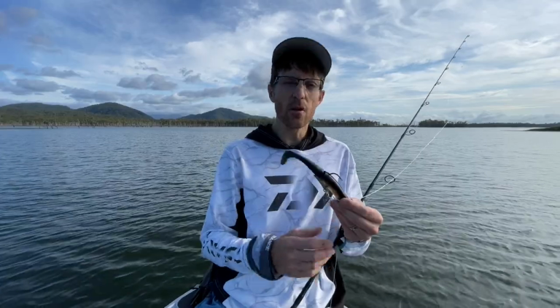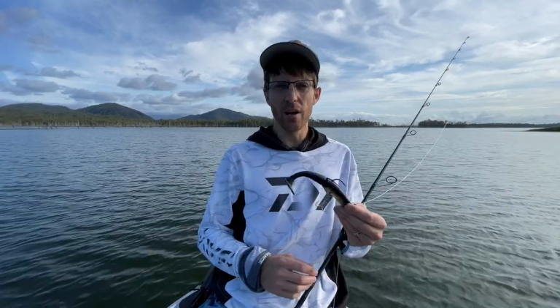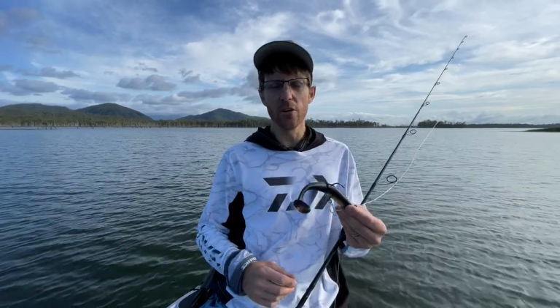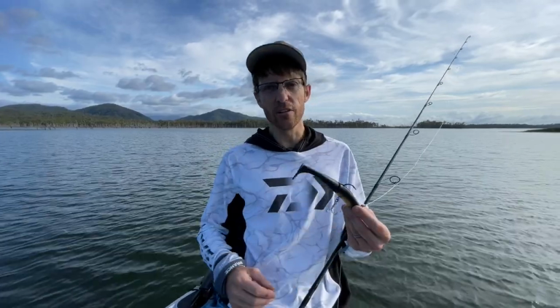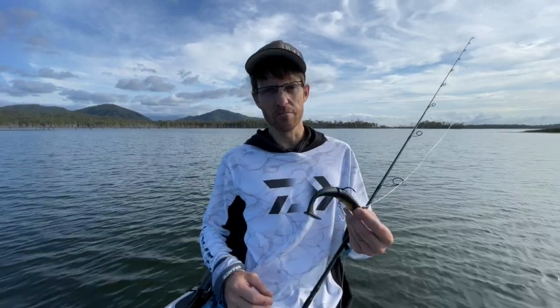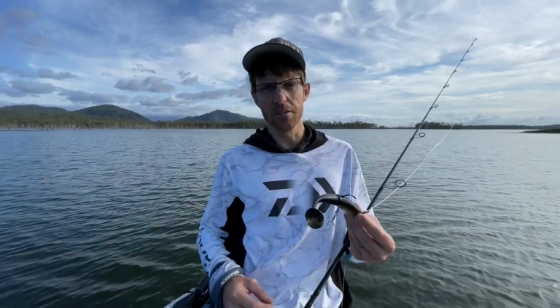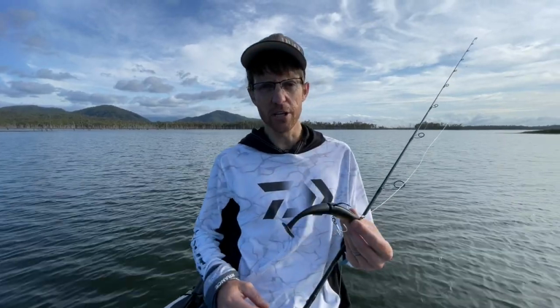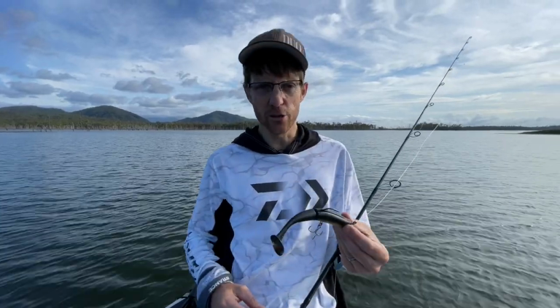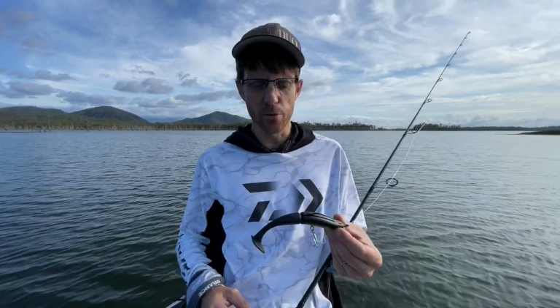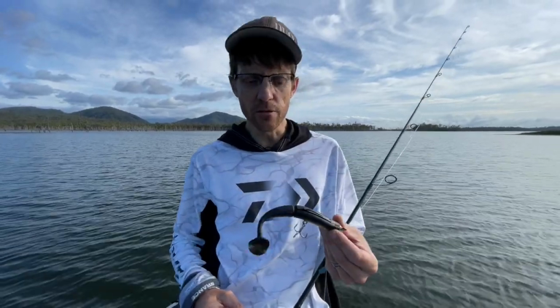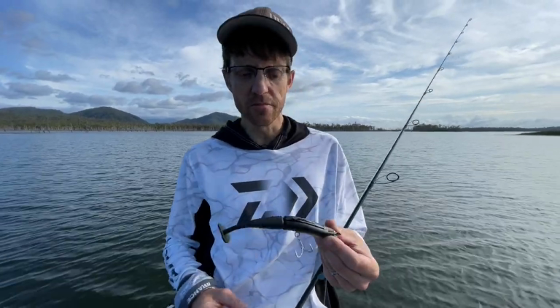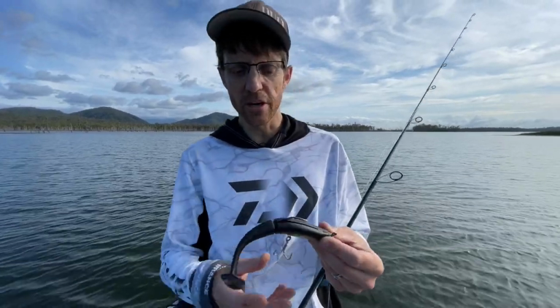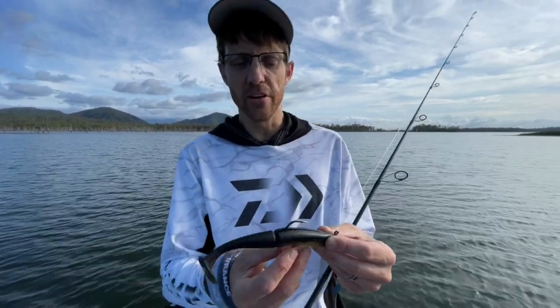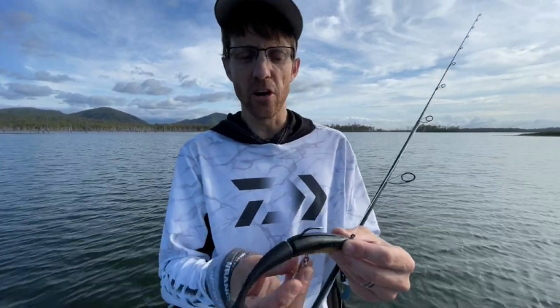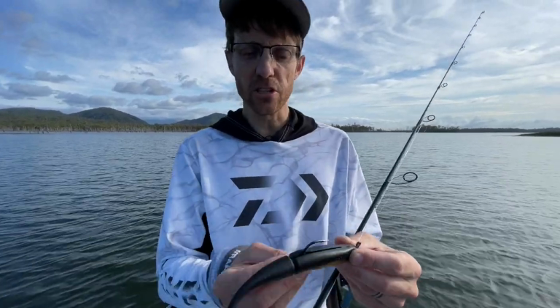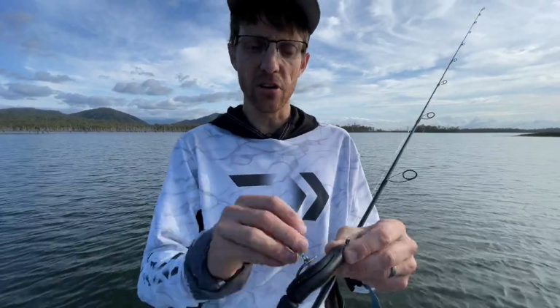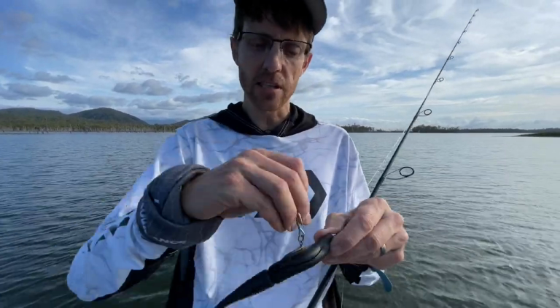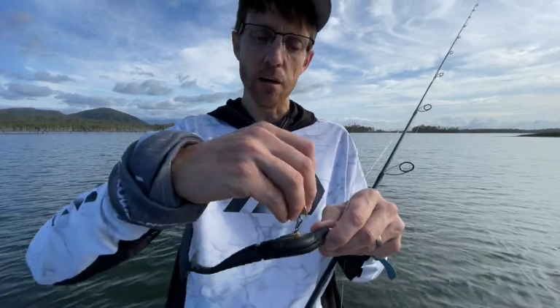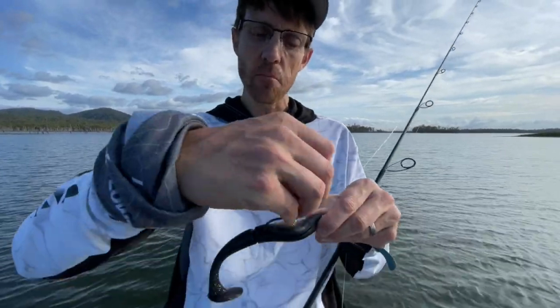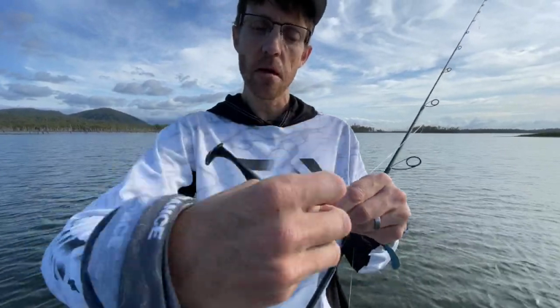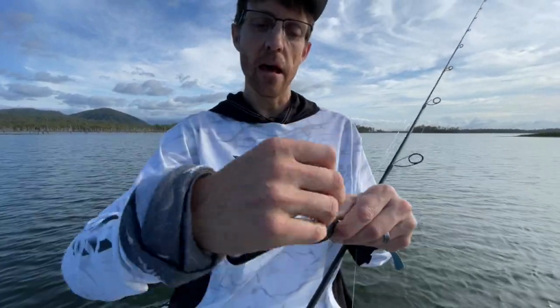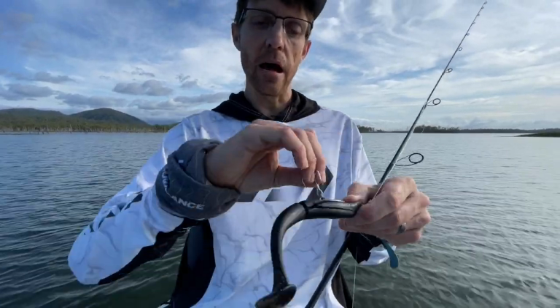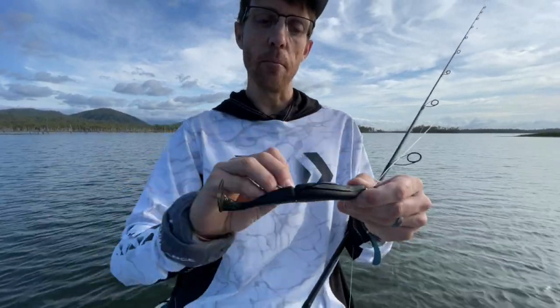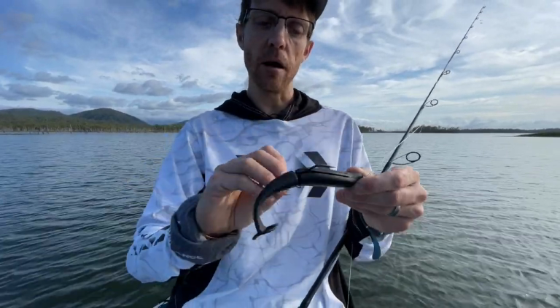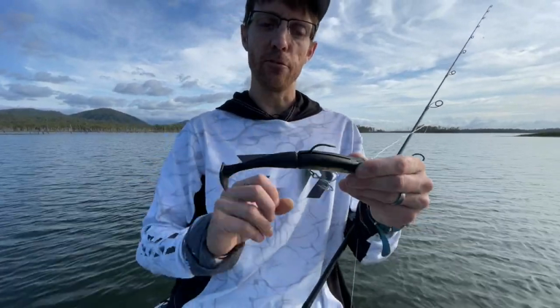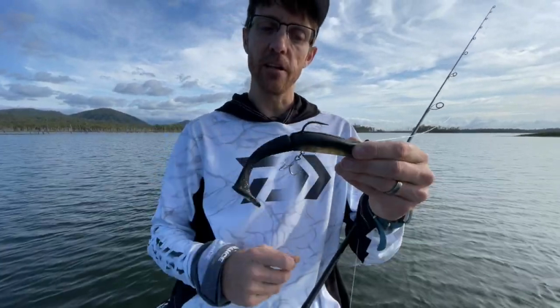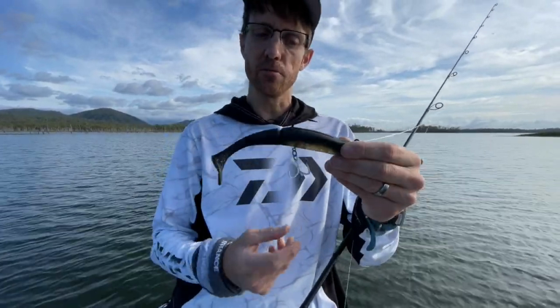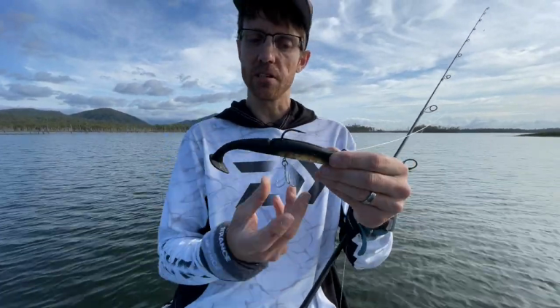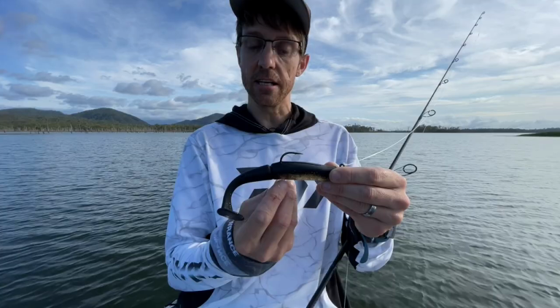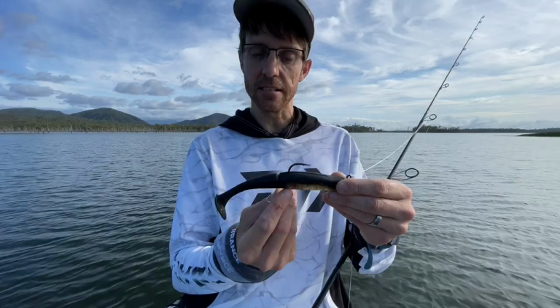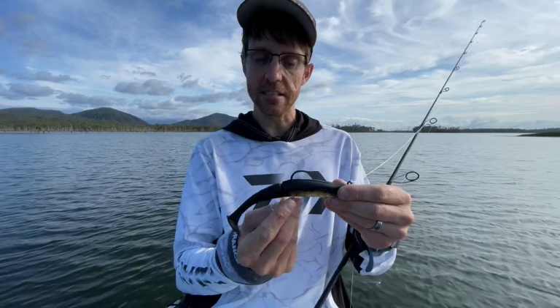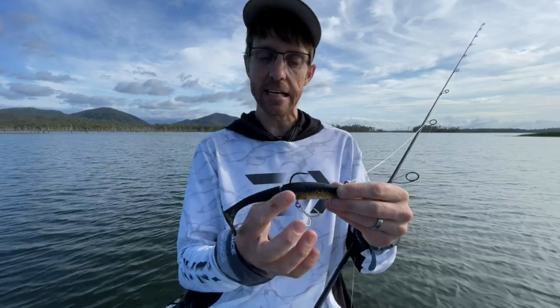Really good because they're durable, so it lasts a long time. I've rigged it with a stinger.